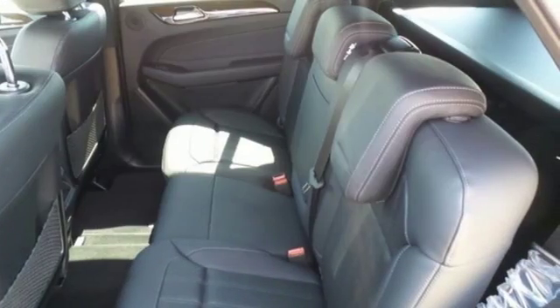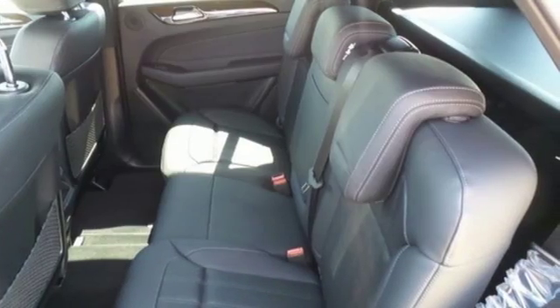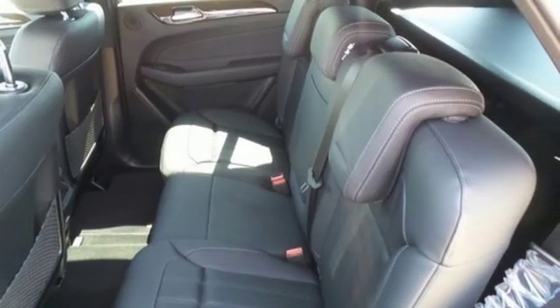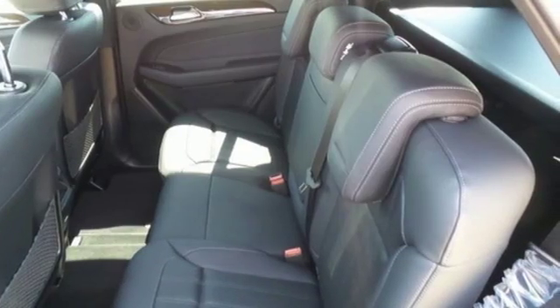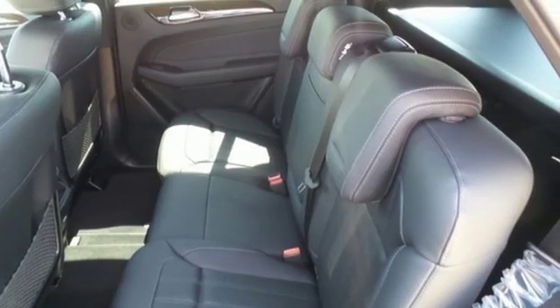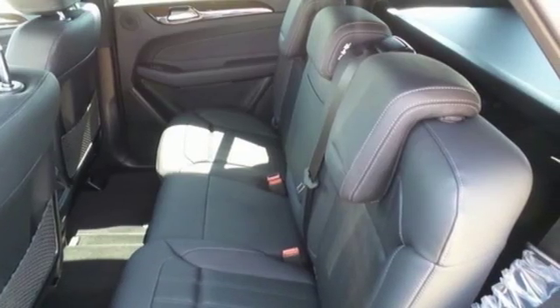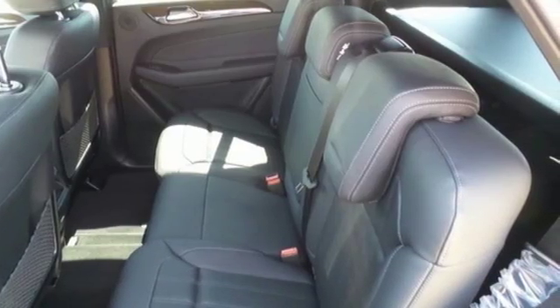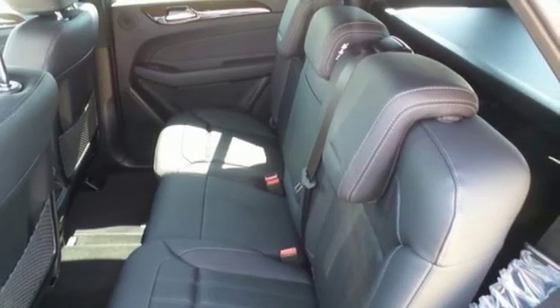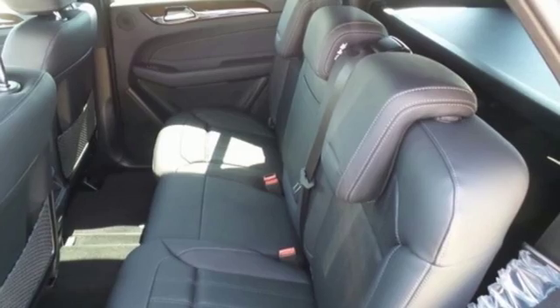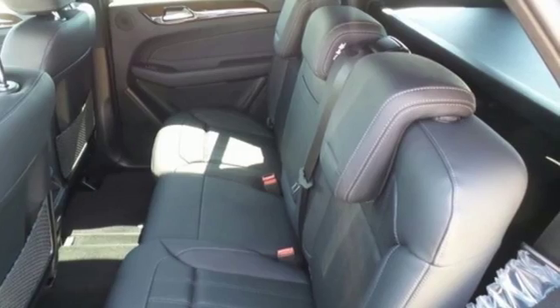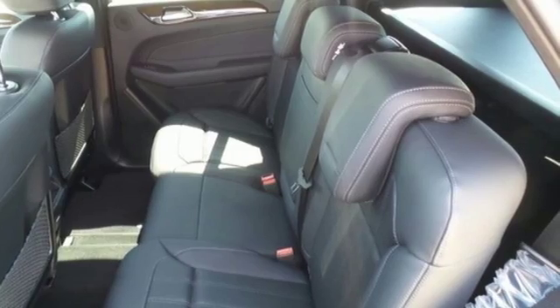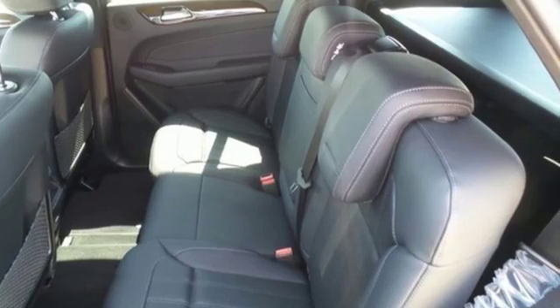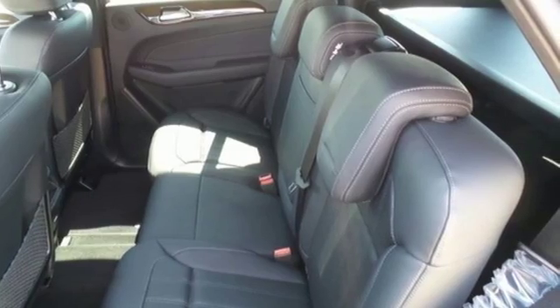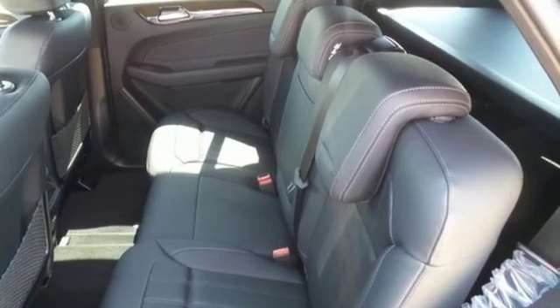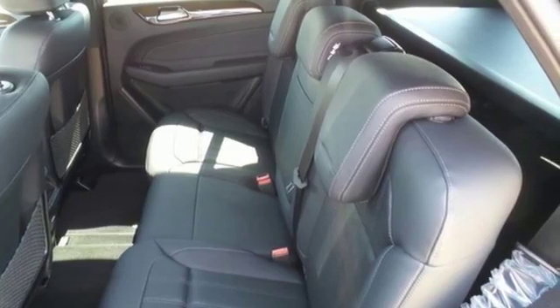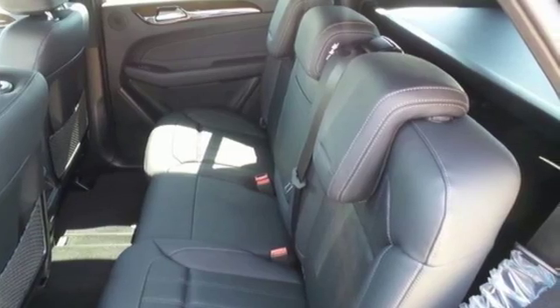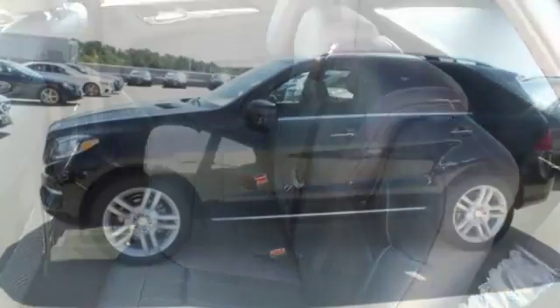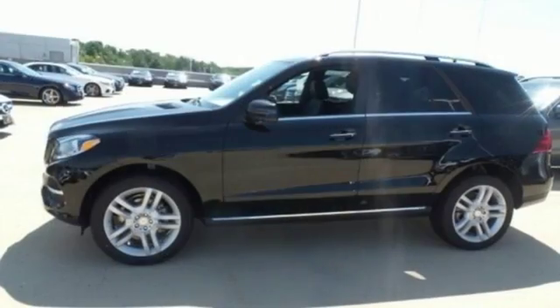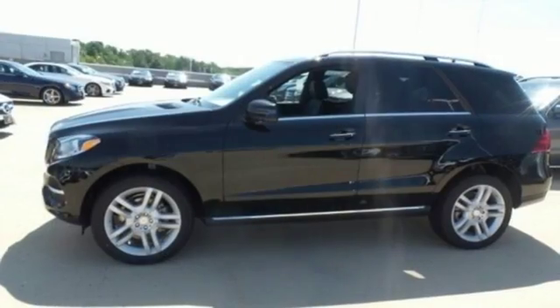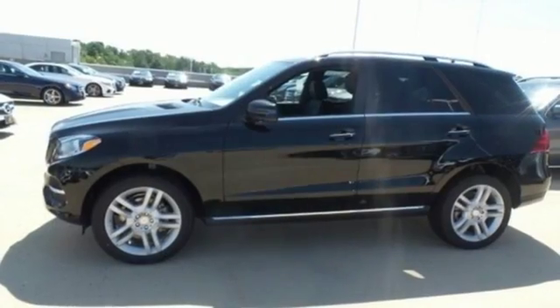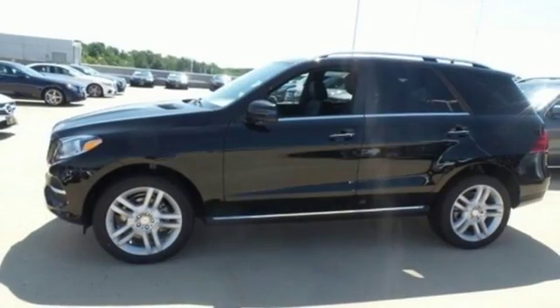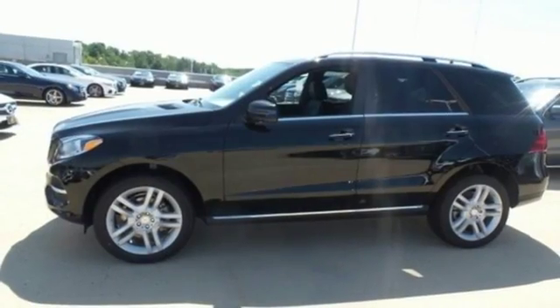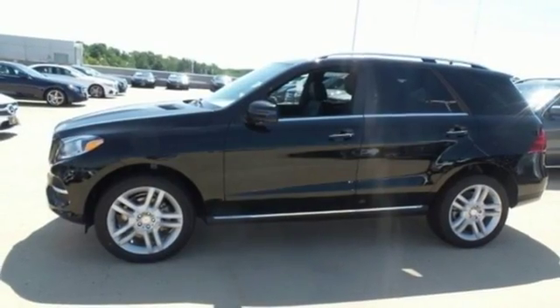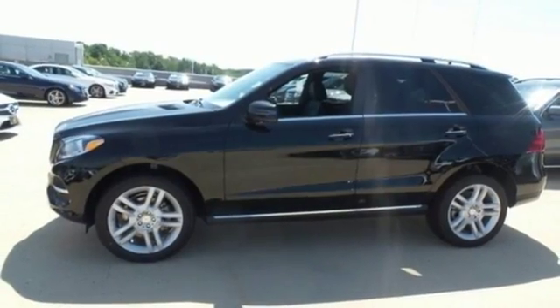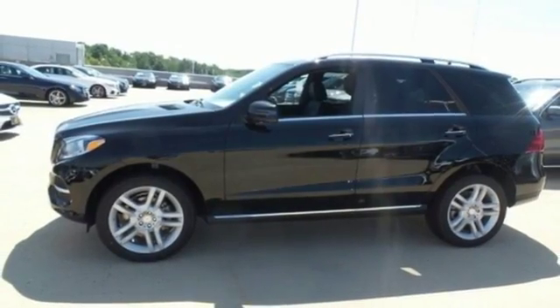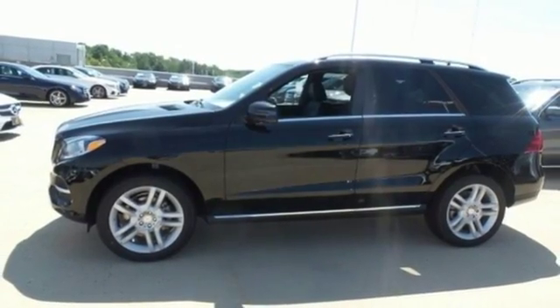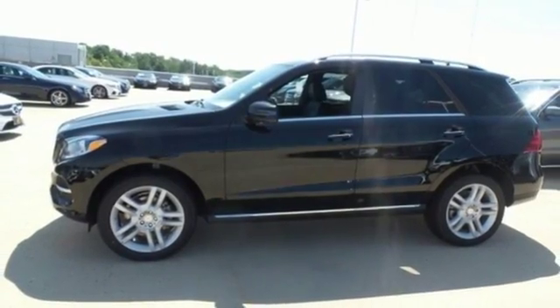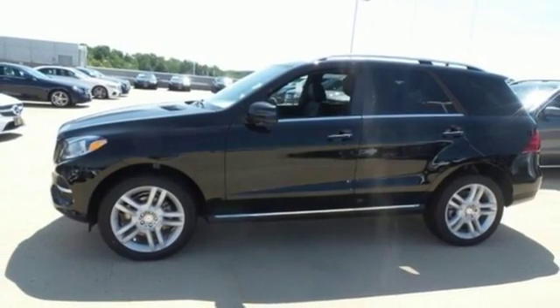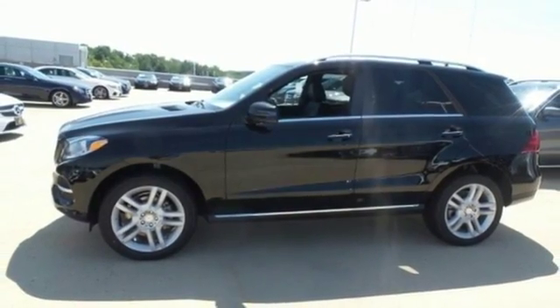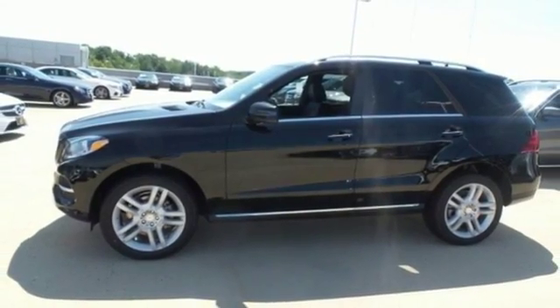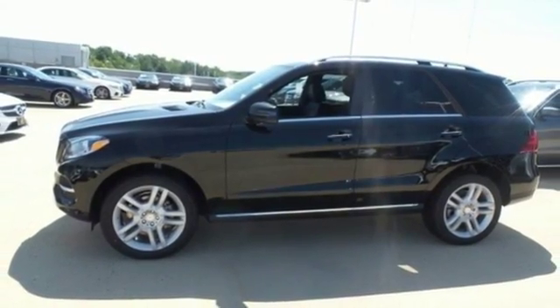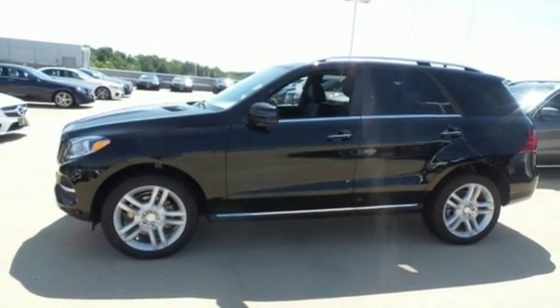Luxury, performance and safety. Test drive this GLE today.